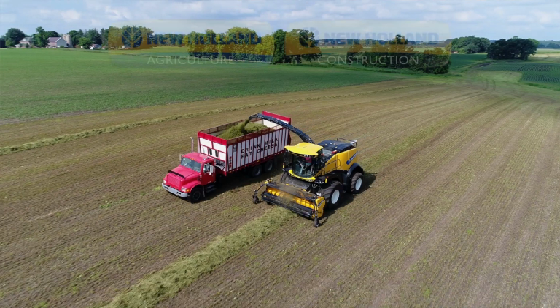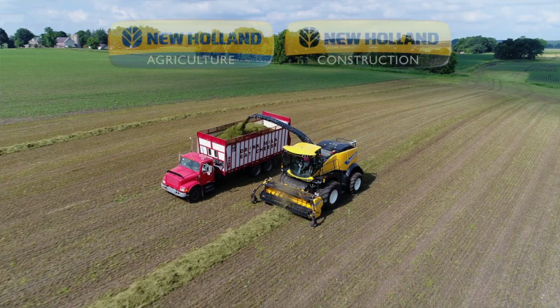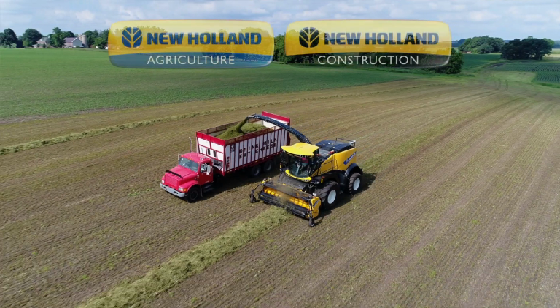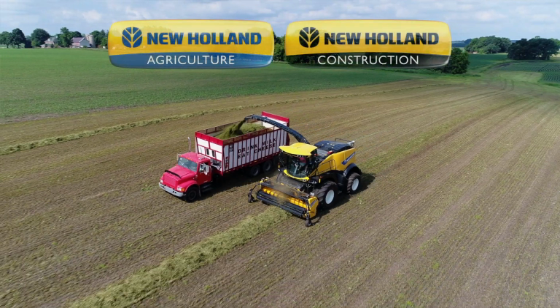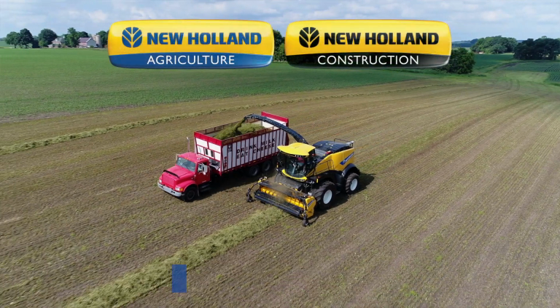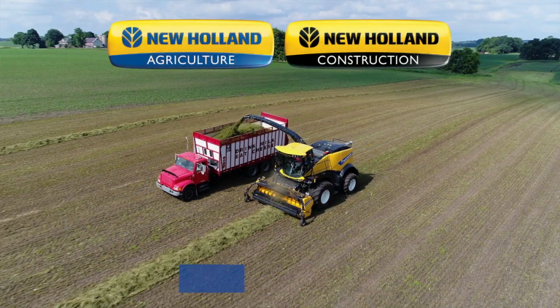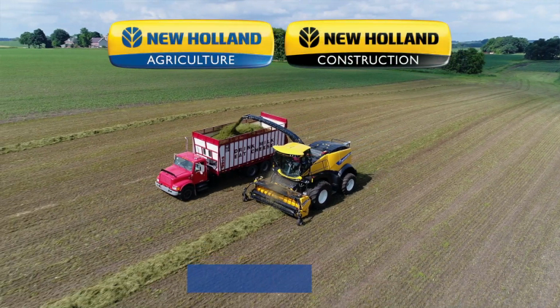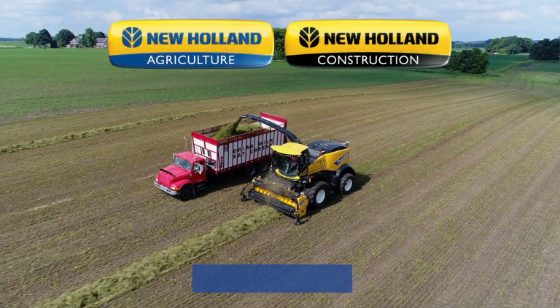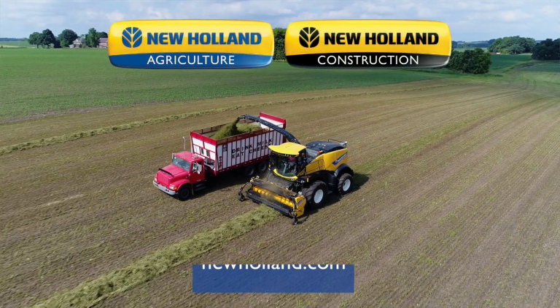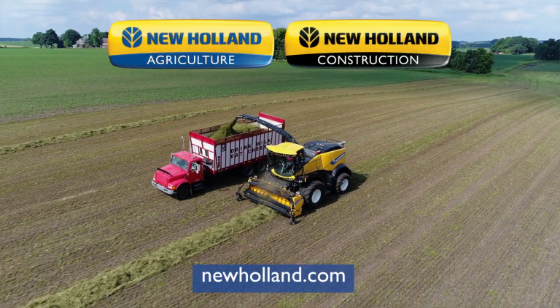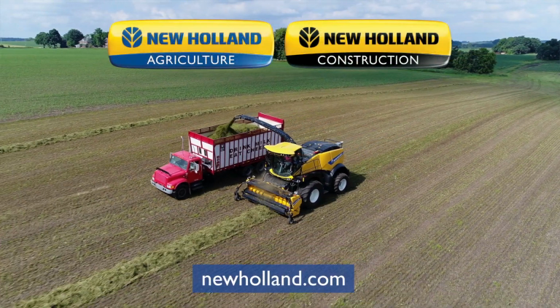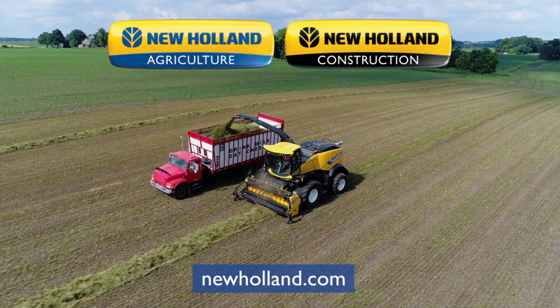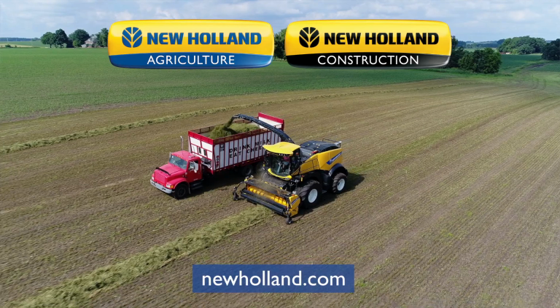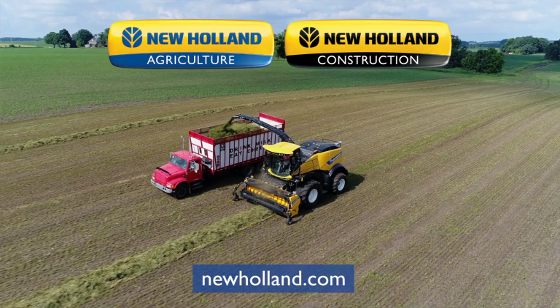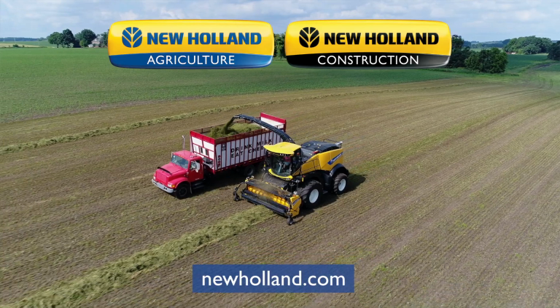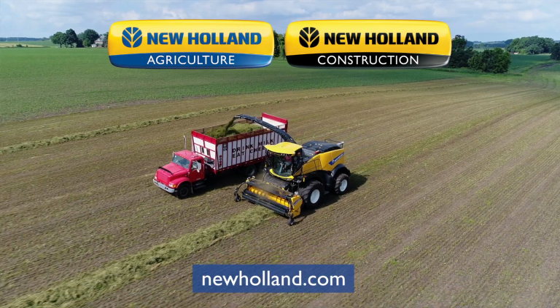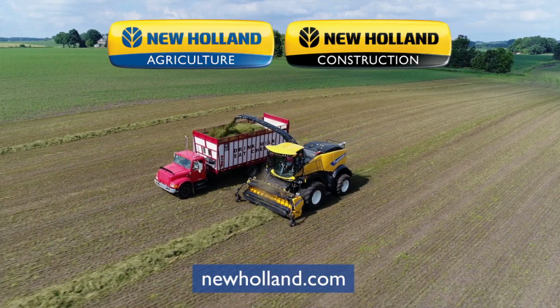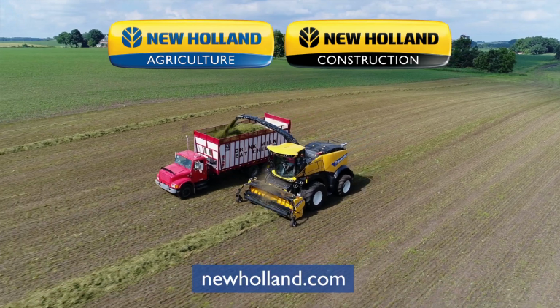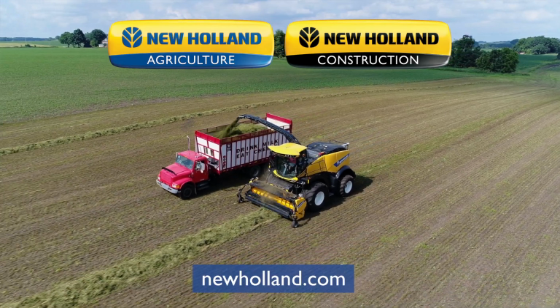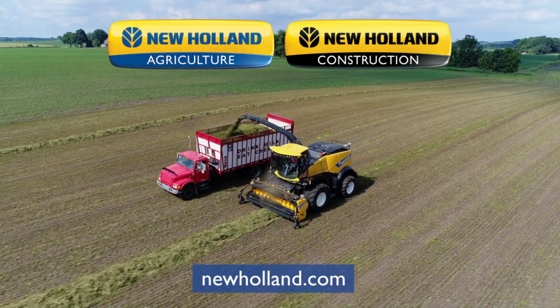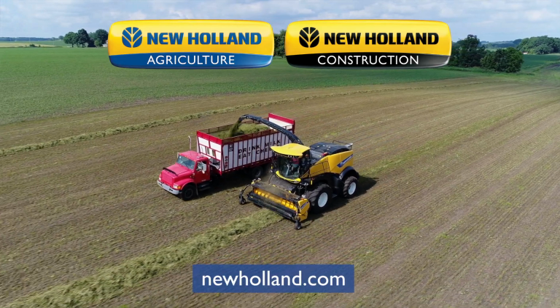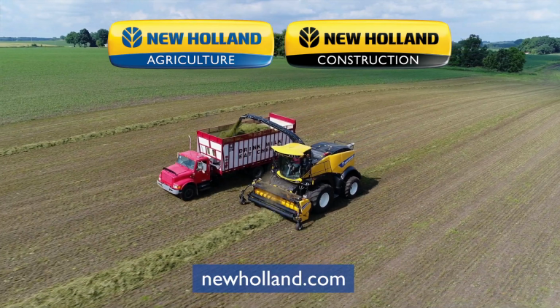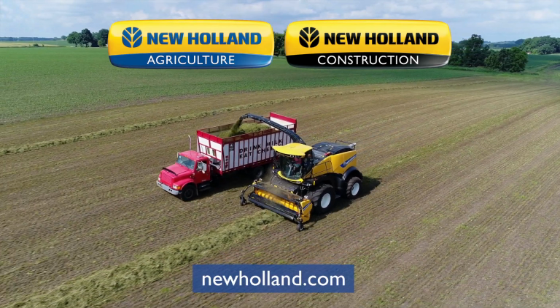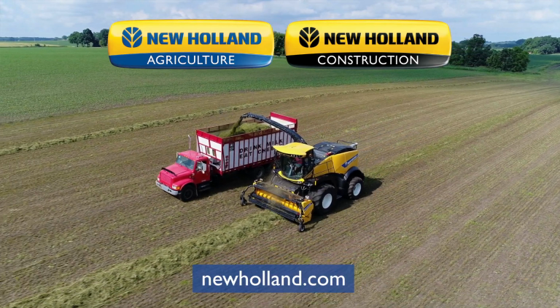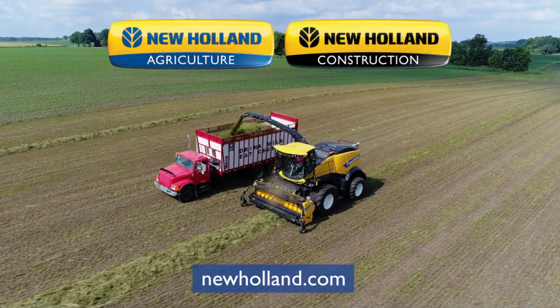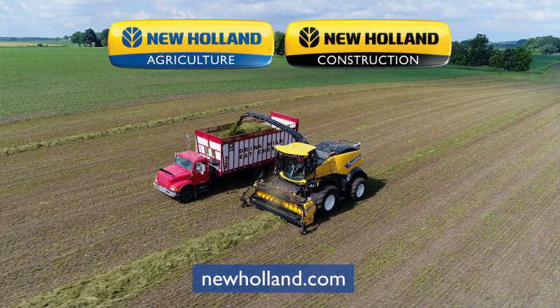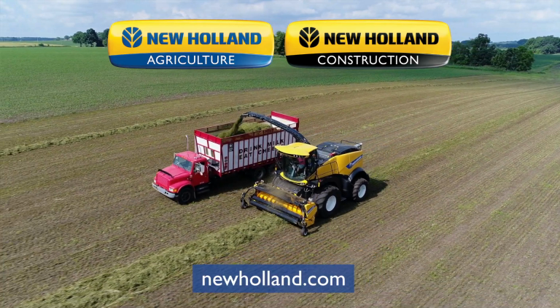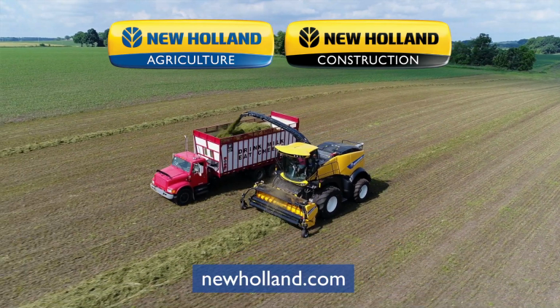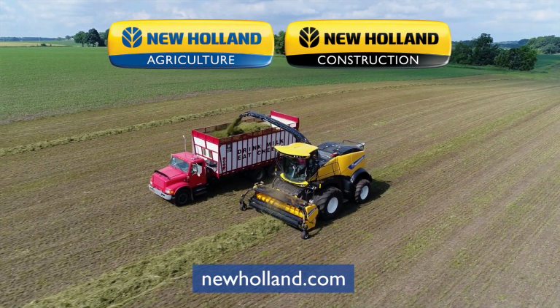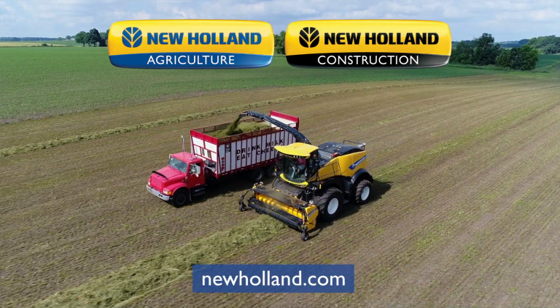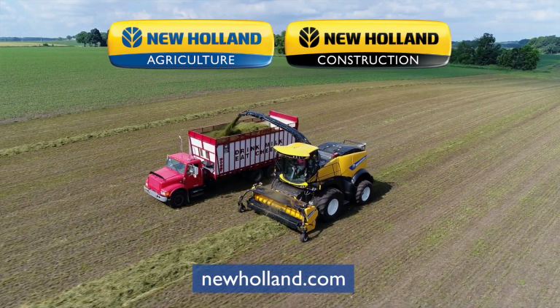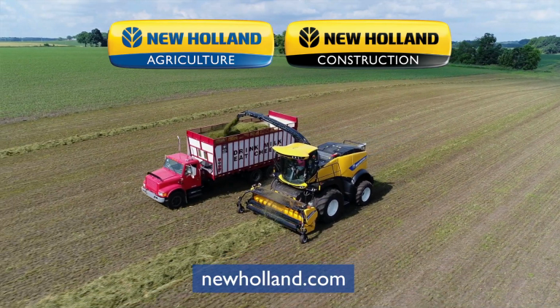If you have any more questions about the New Holland Veriflow system, please contact your nearest New Holland representative.